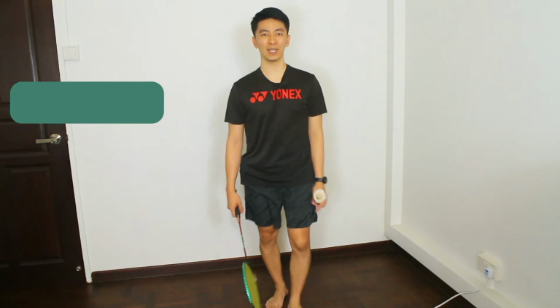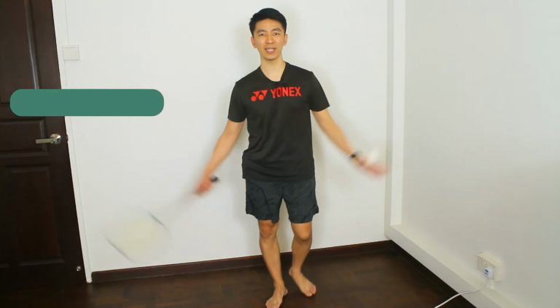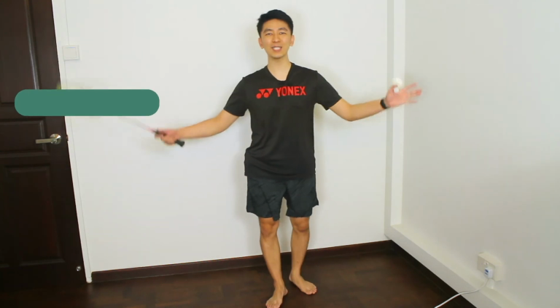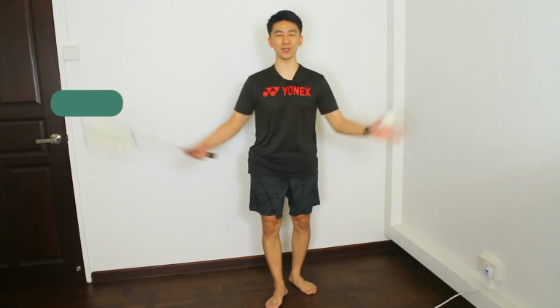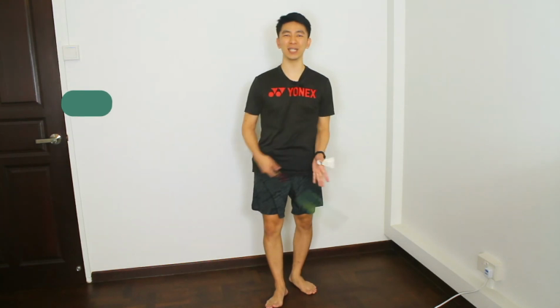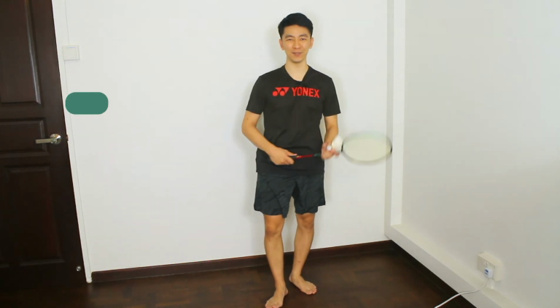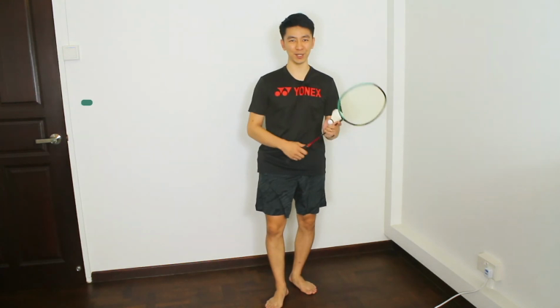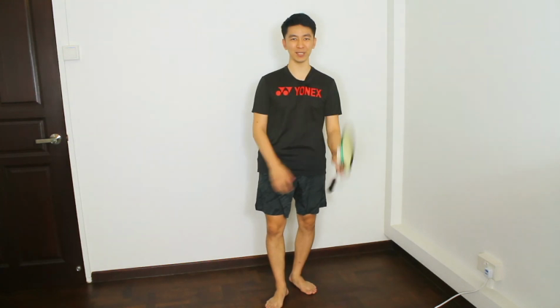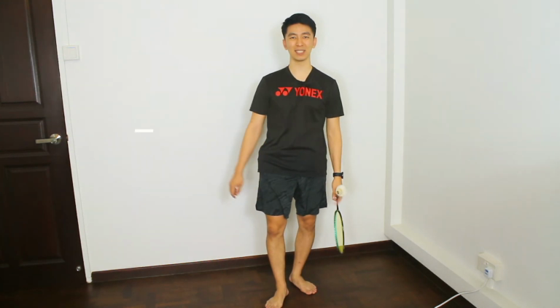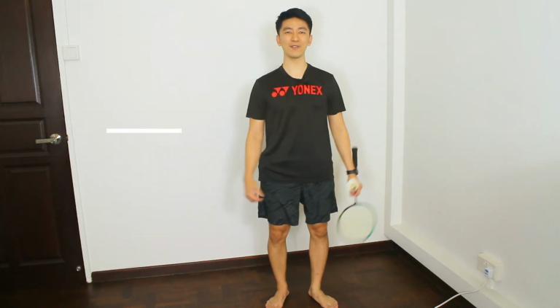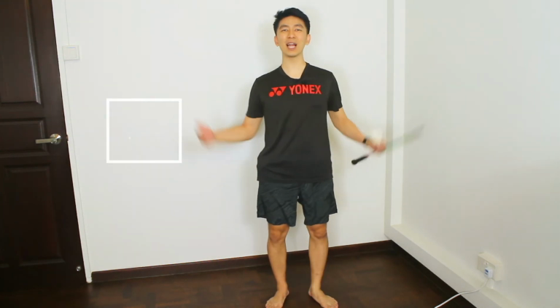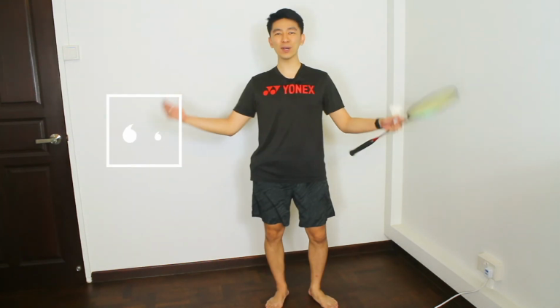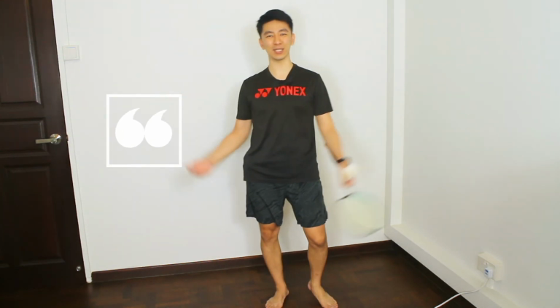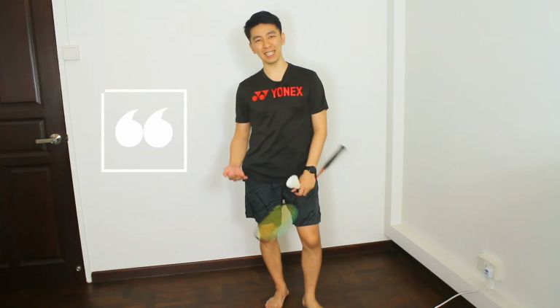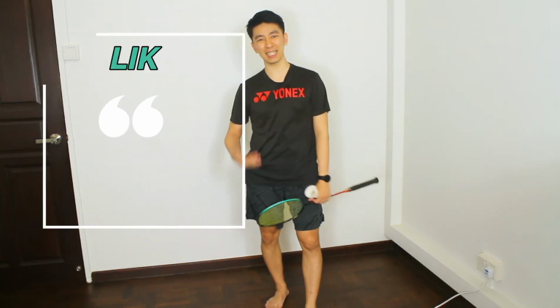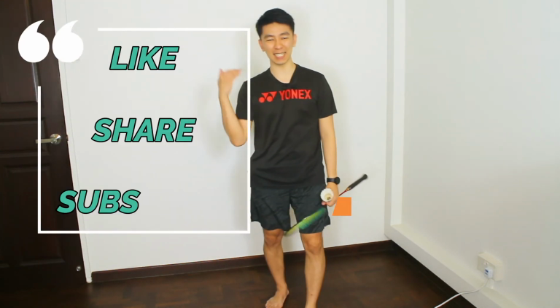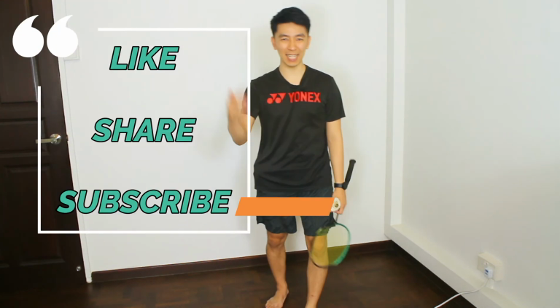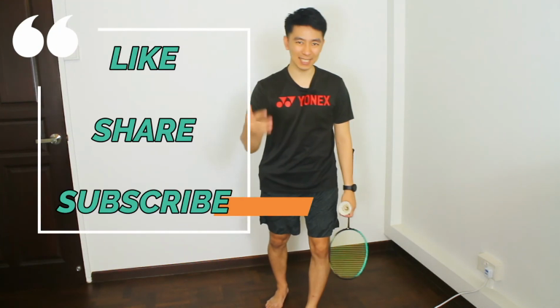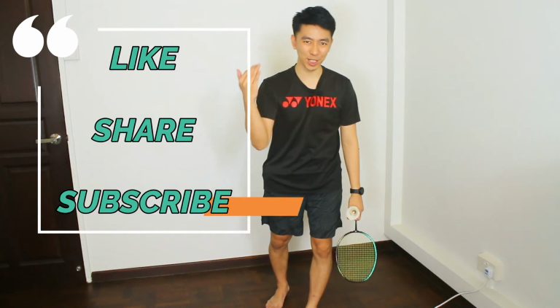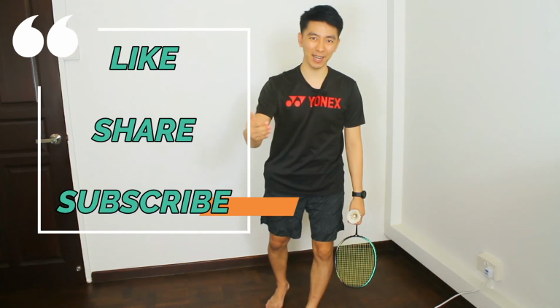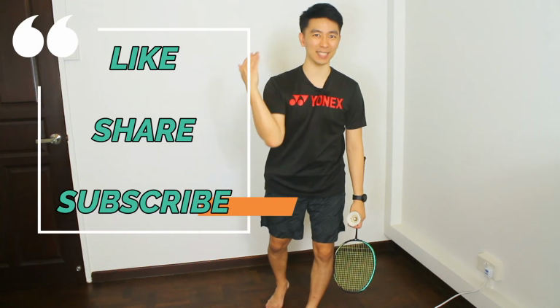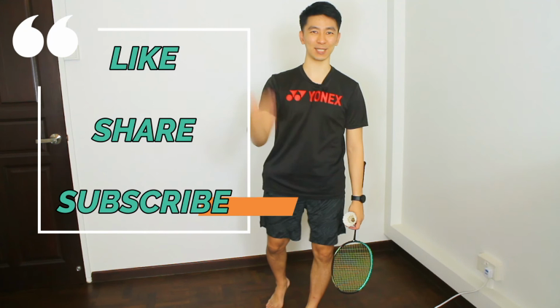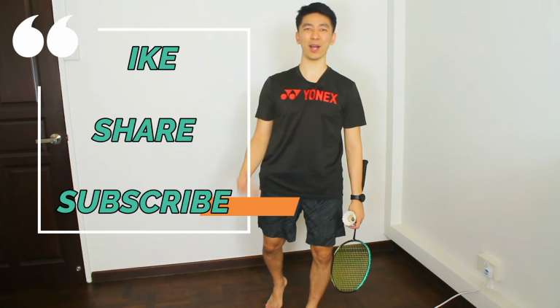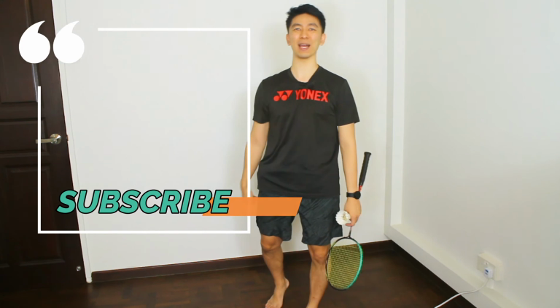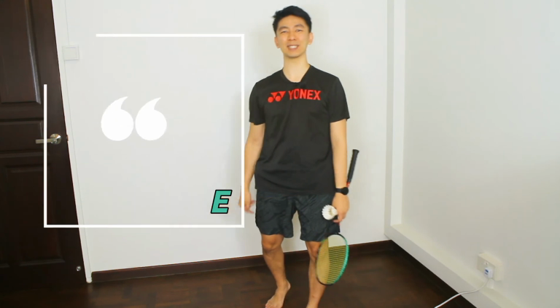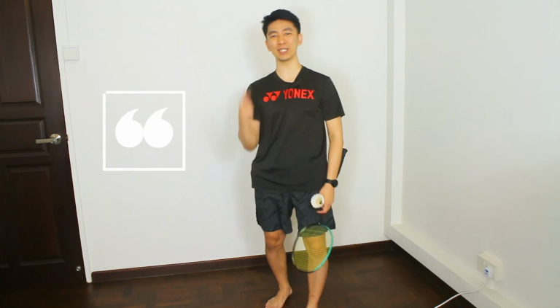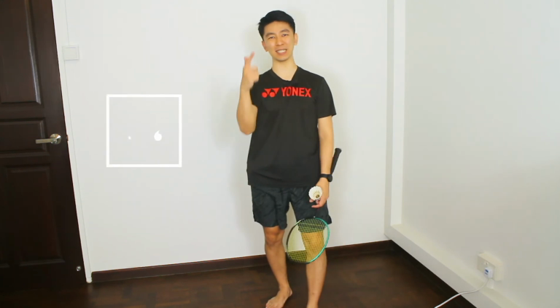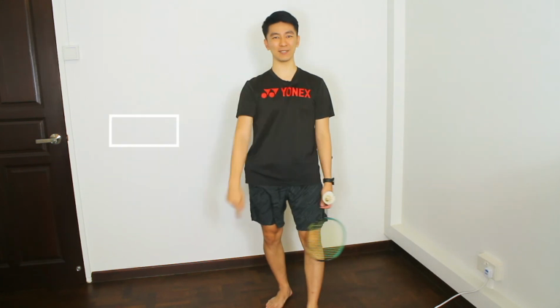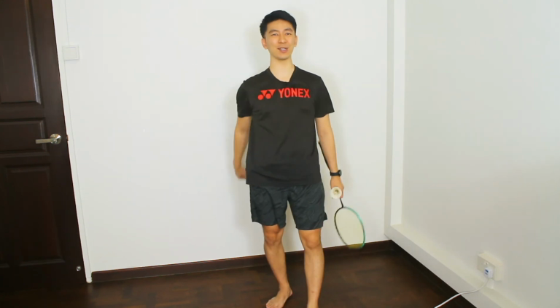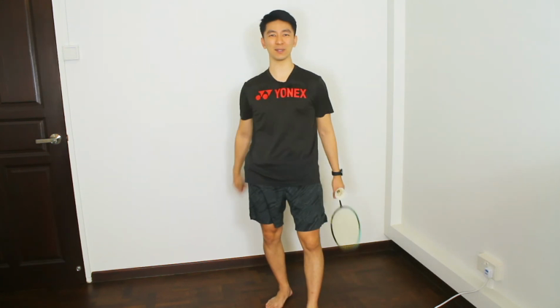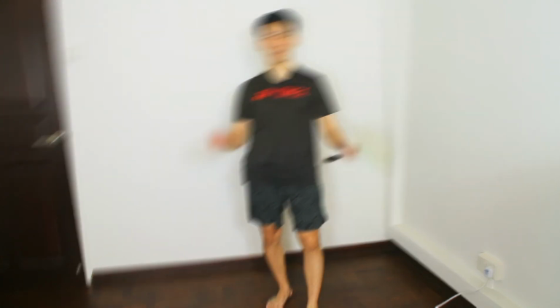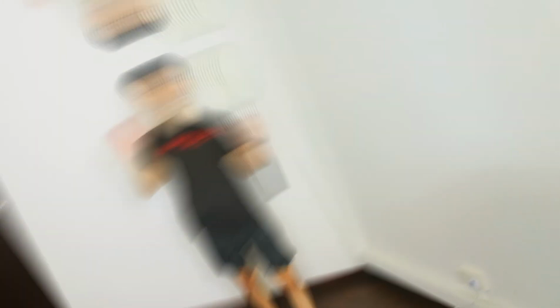That's all for today's video. If you like what you see, click like, share, and subscribe, and I'll see you in the next video. Bye bye!